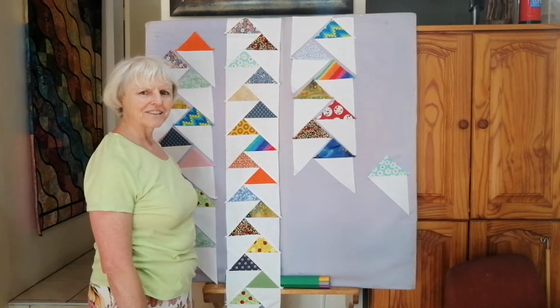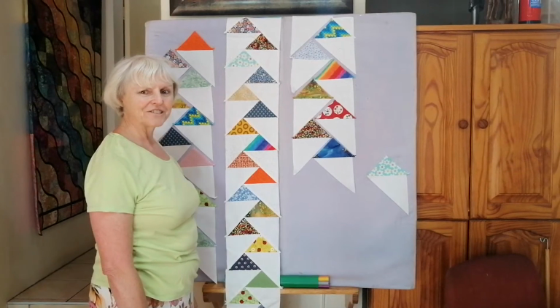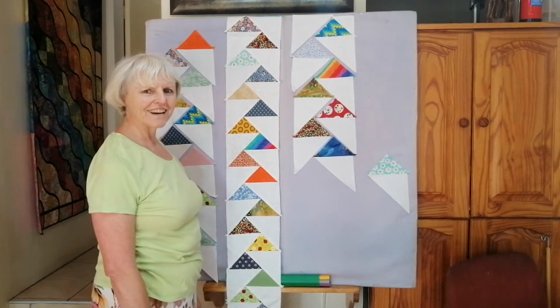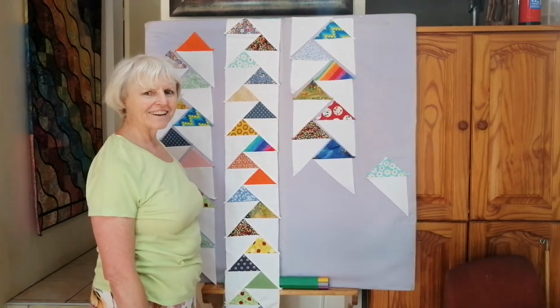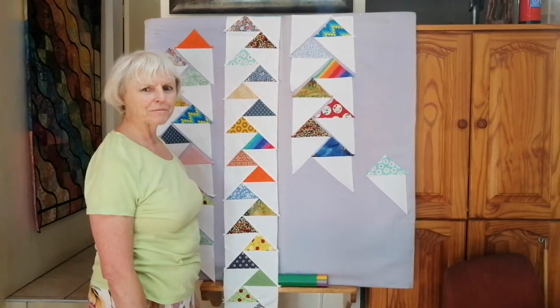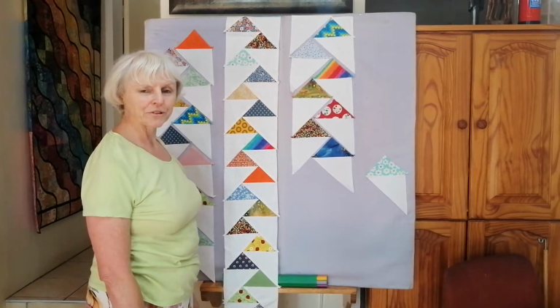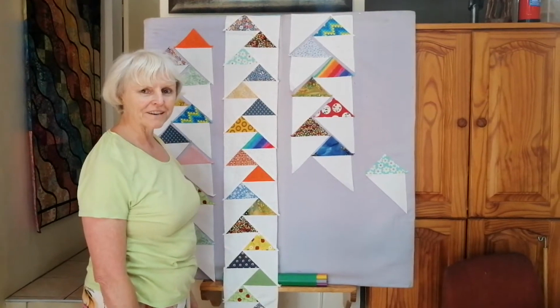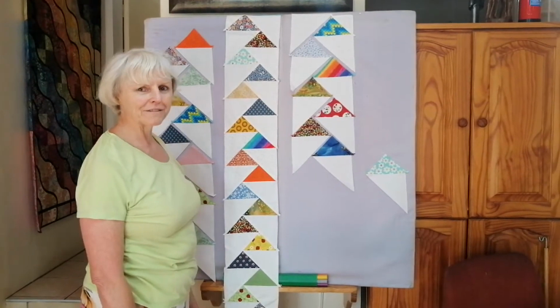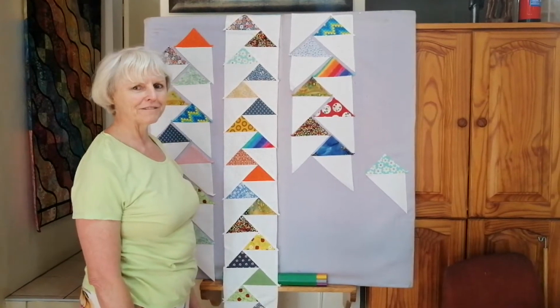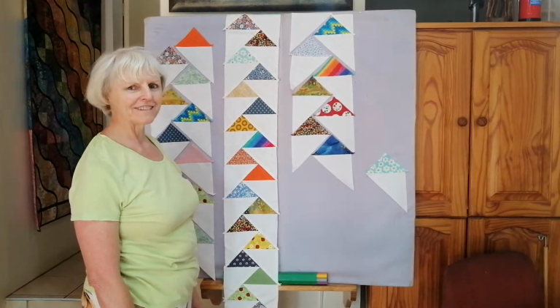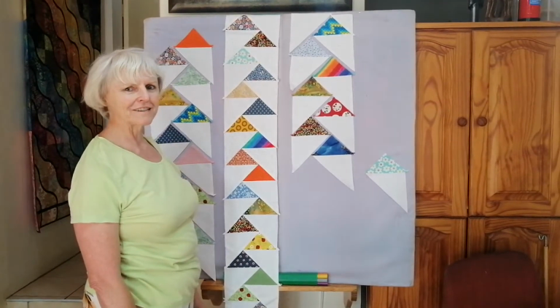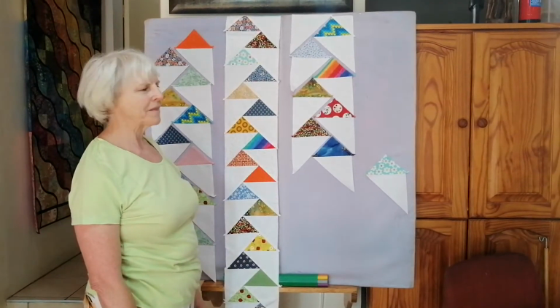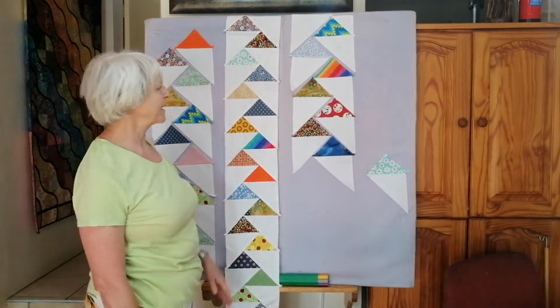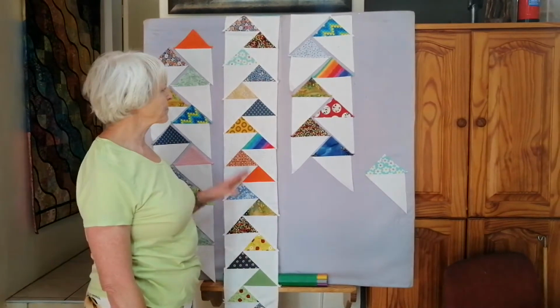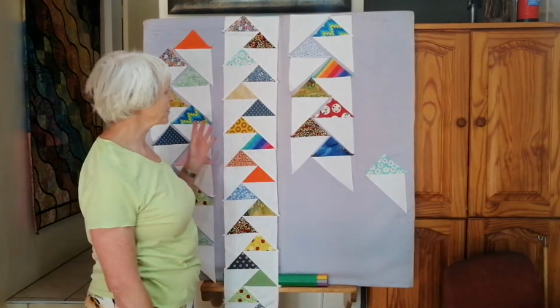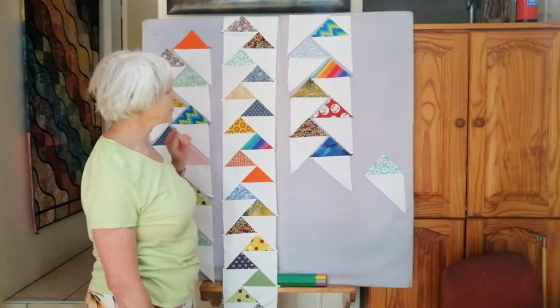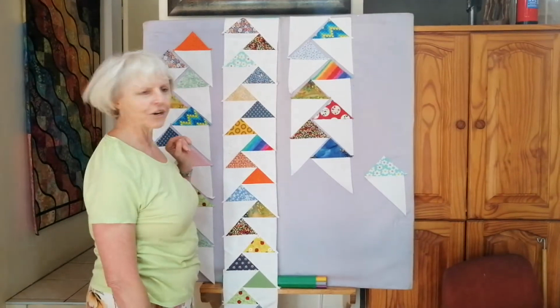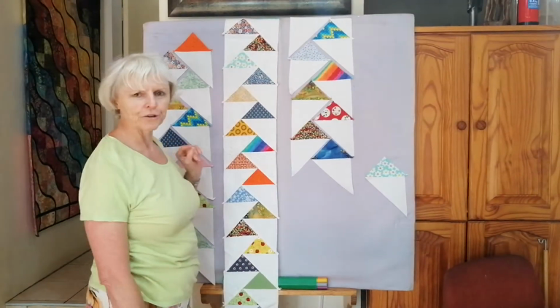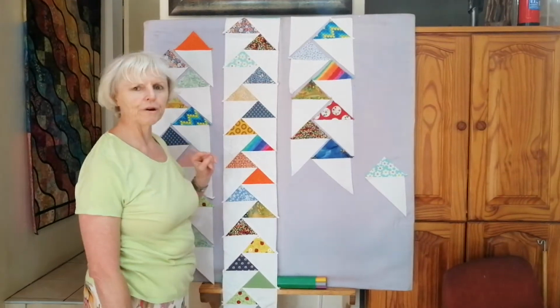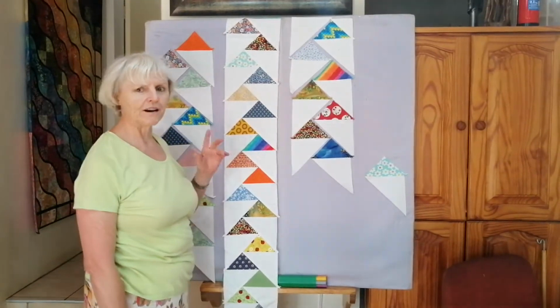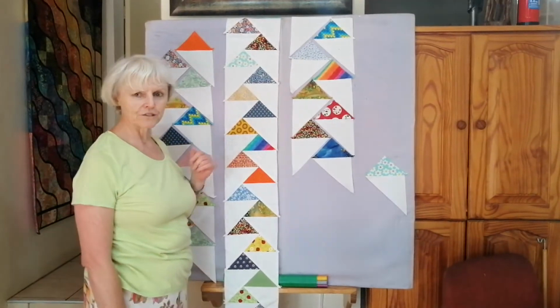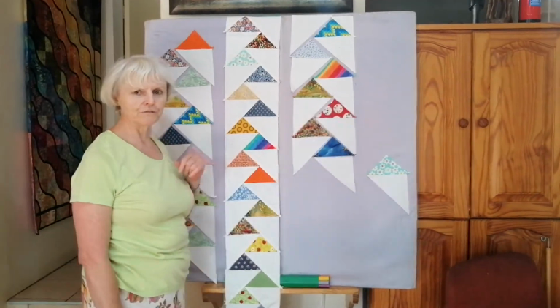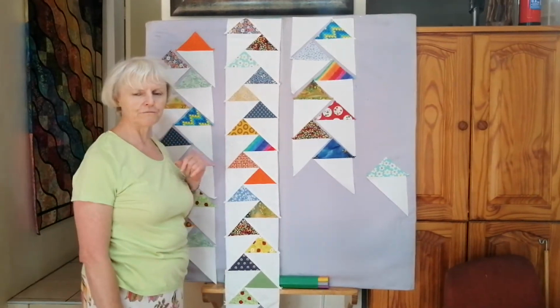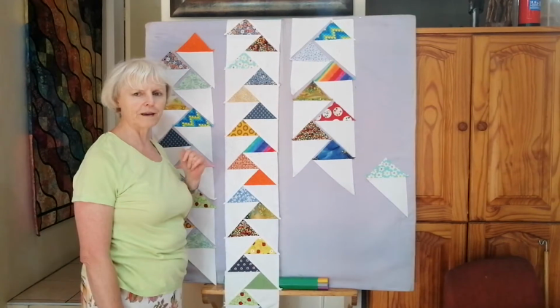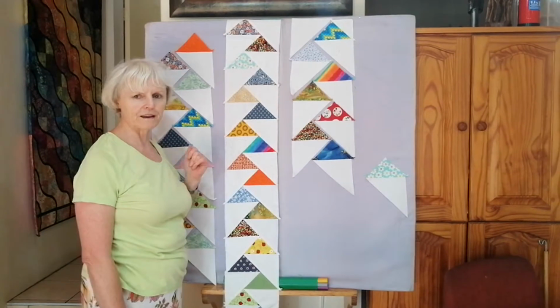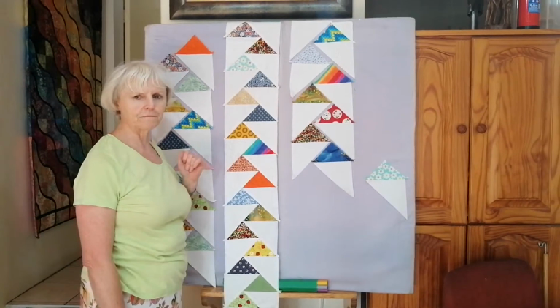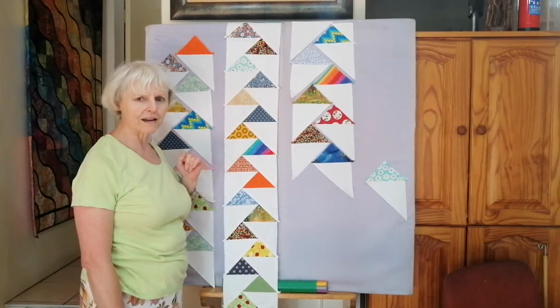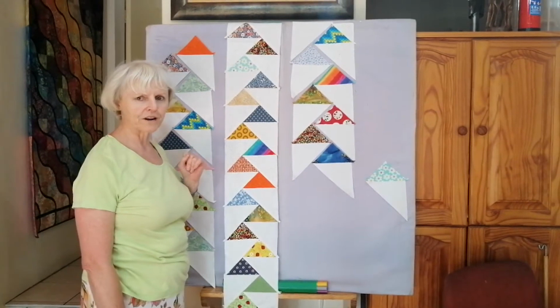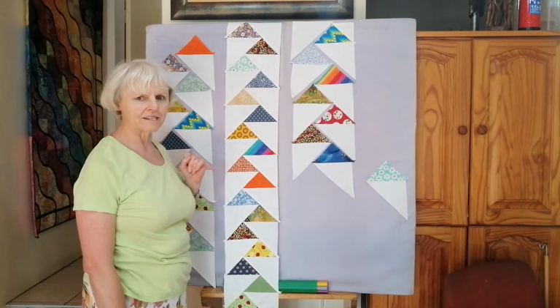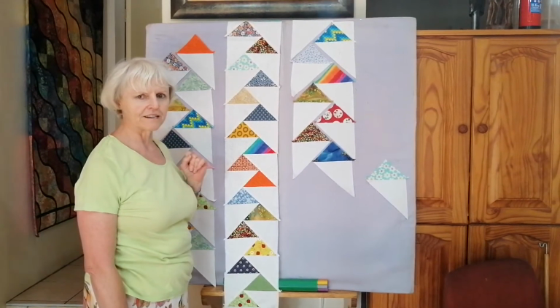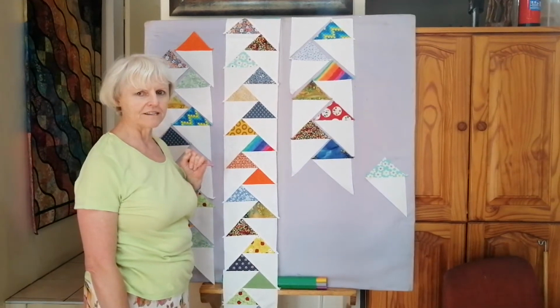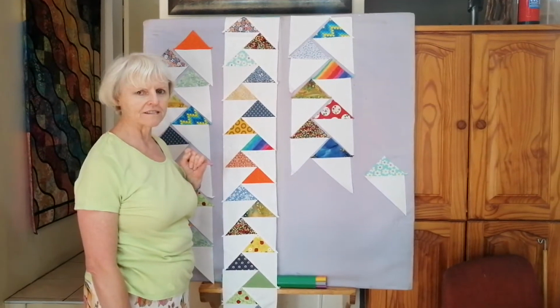Good day, I'm Corianna from Palza and I'm going to show you how to make migrating geese.